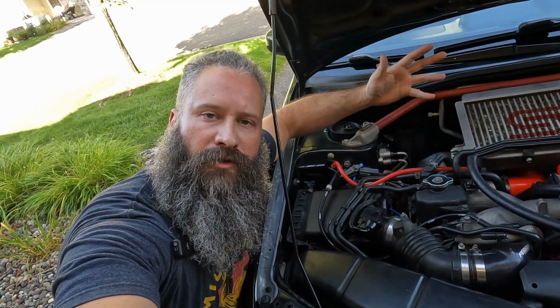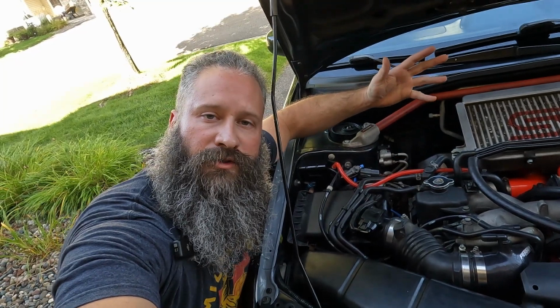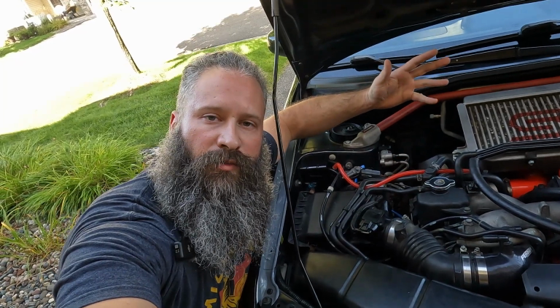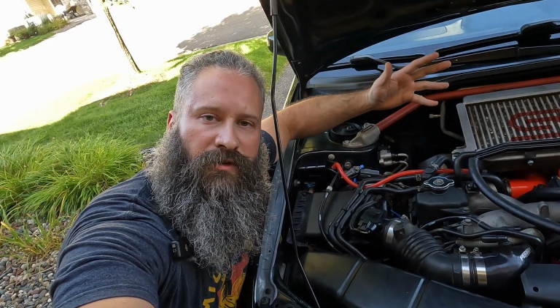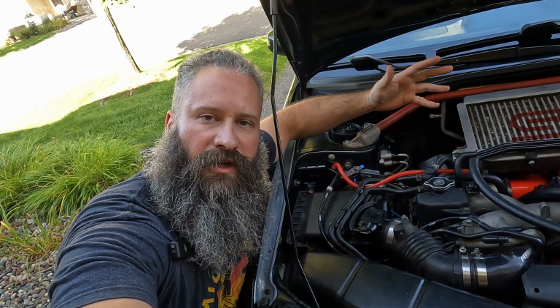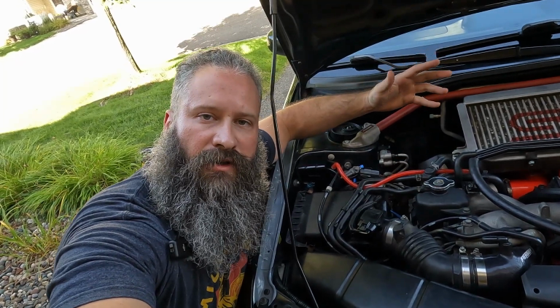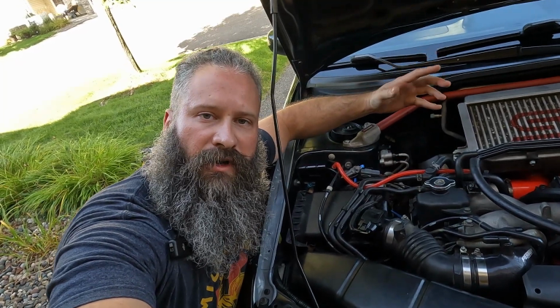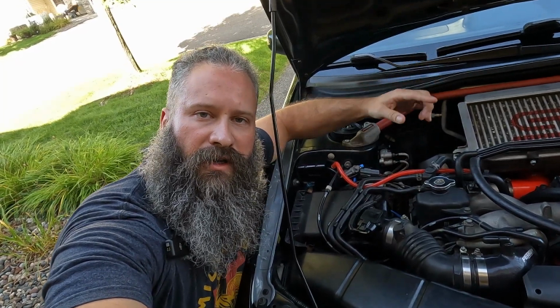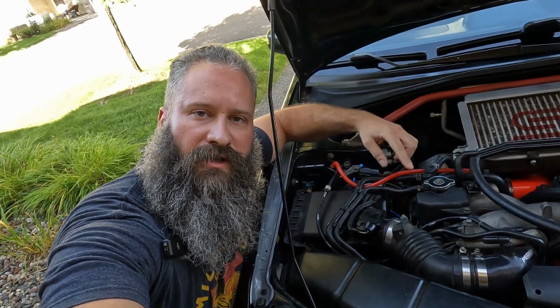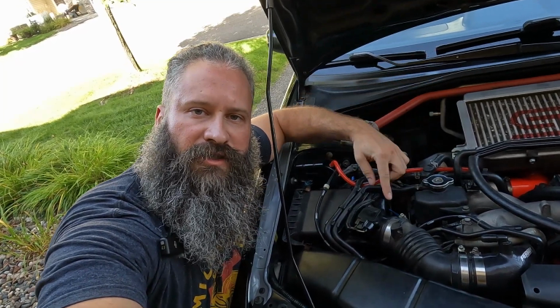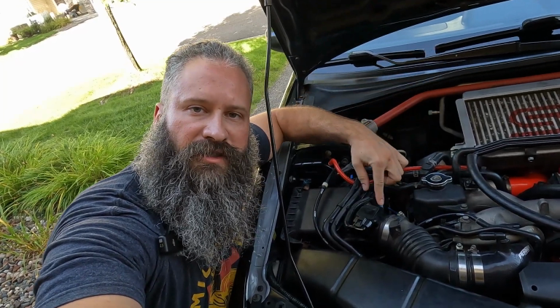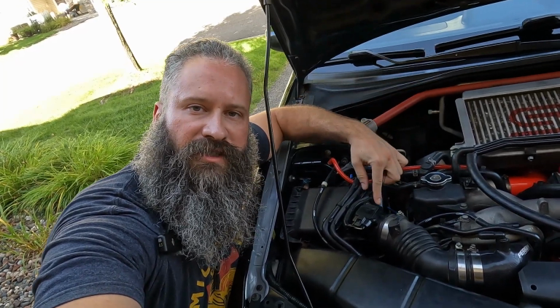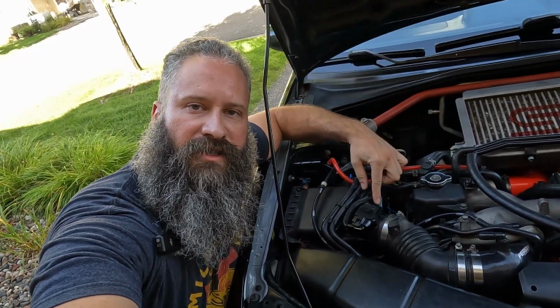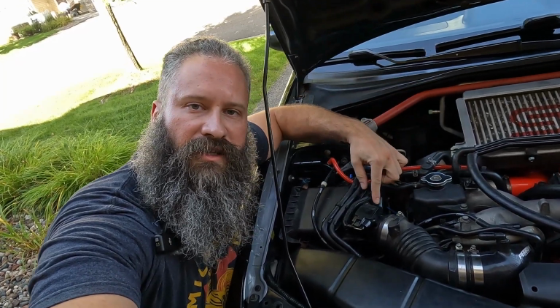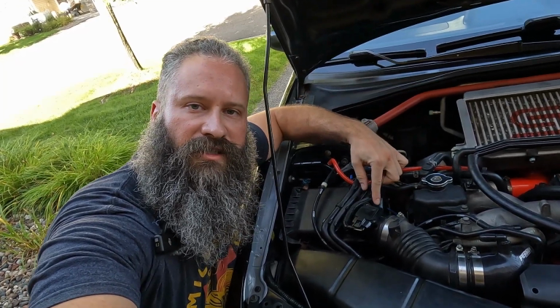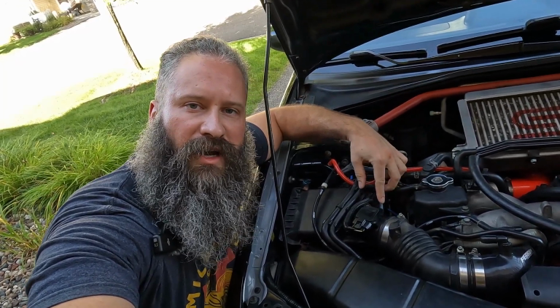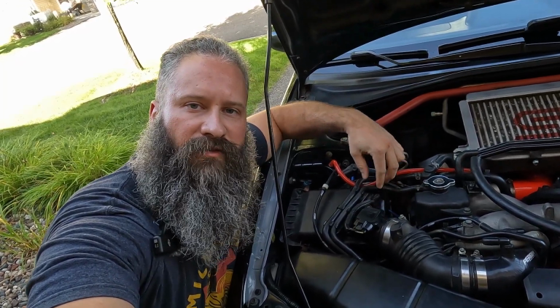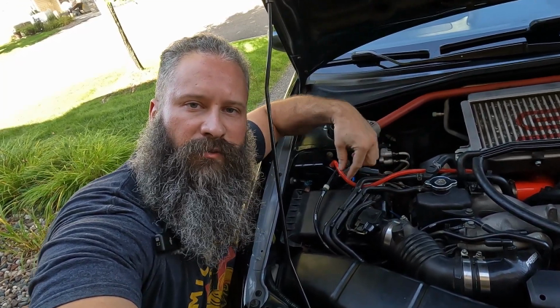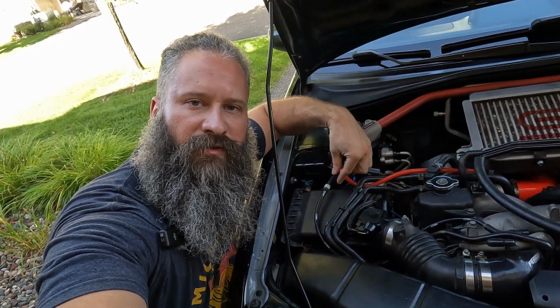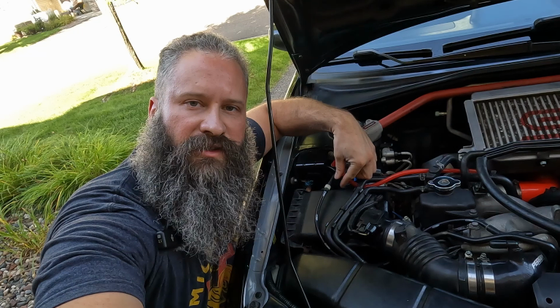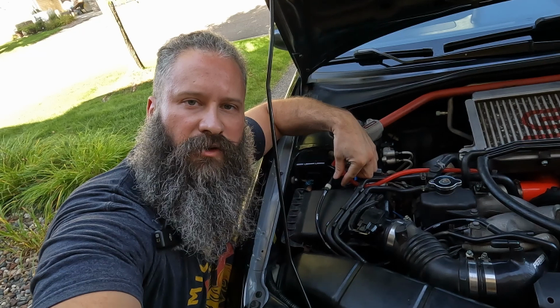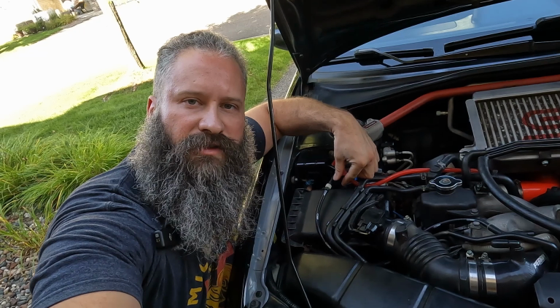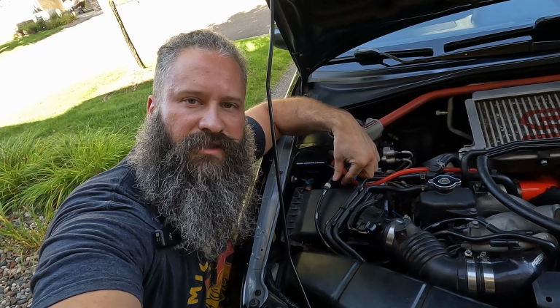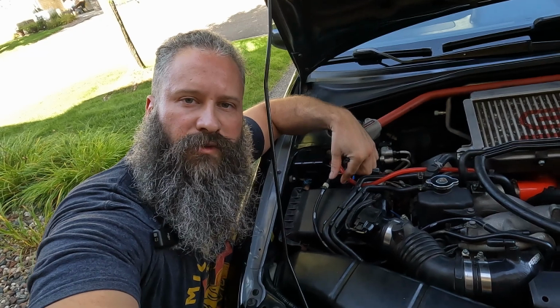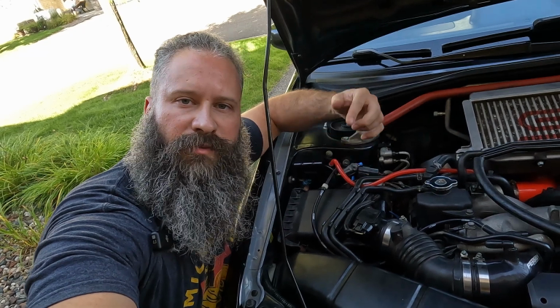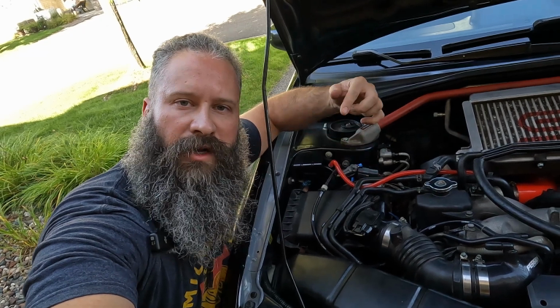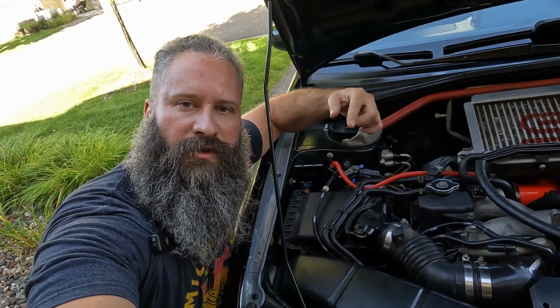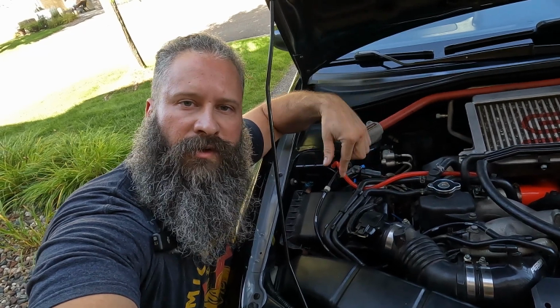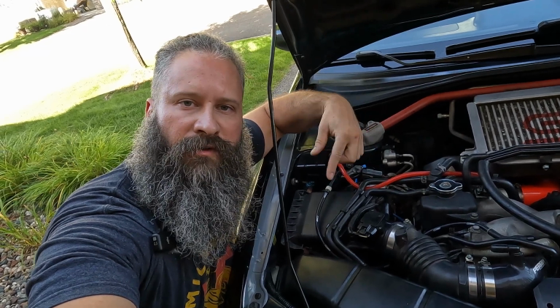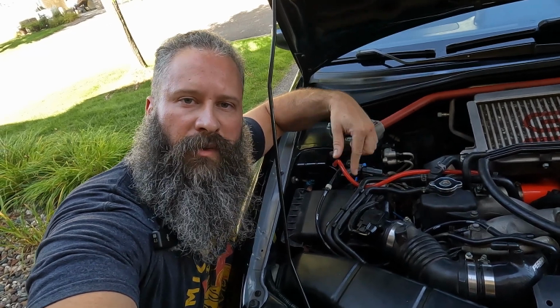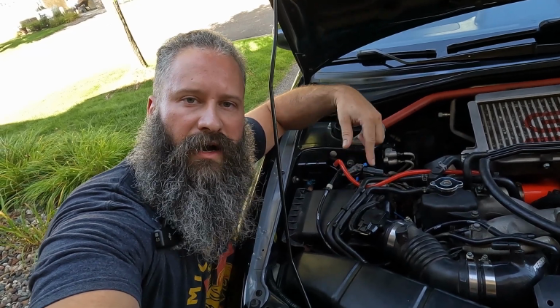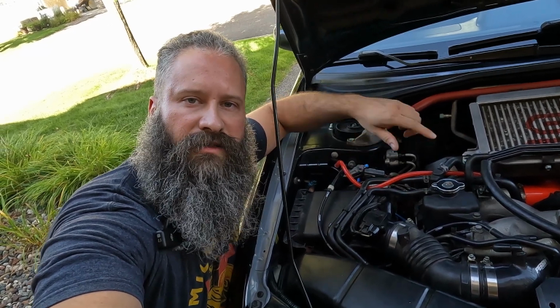With those two bolts out of the way, let's just disconnect the MAF and move these hoses, and we should be able to remove the box.